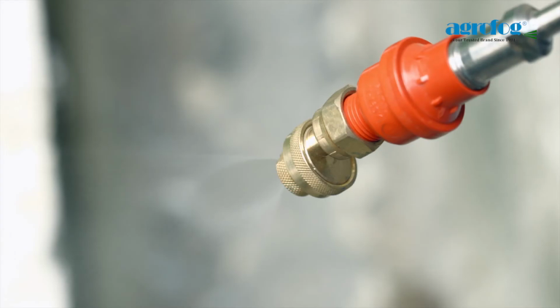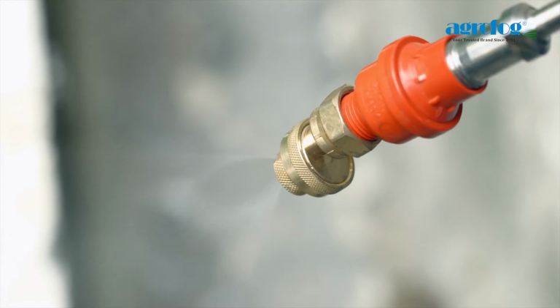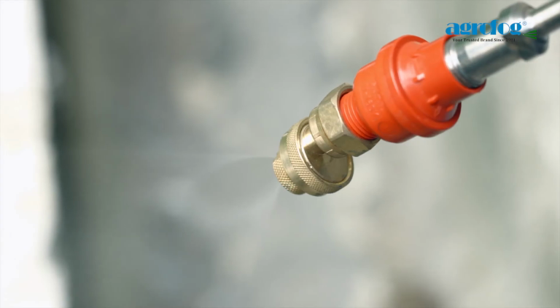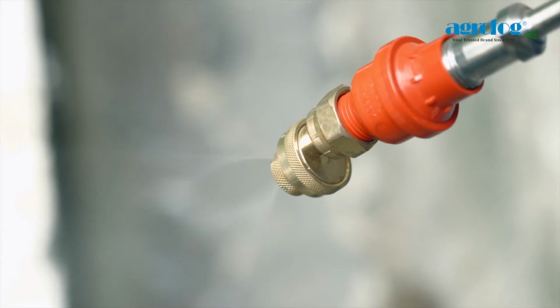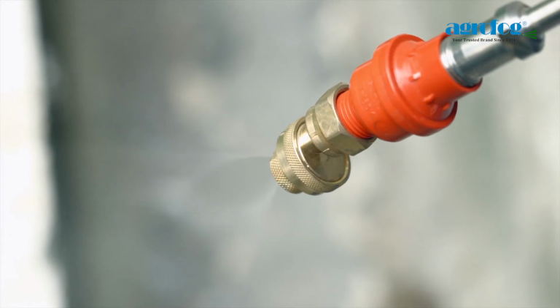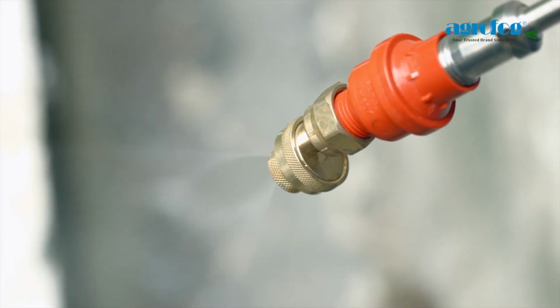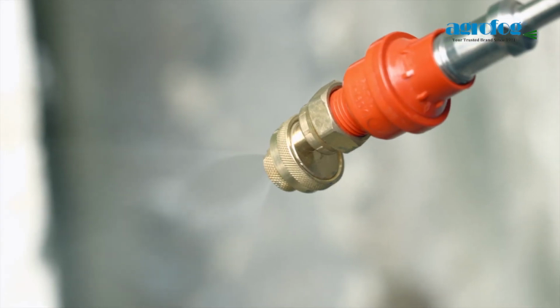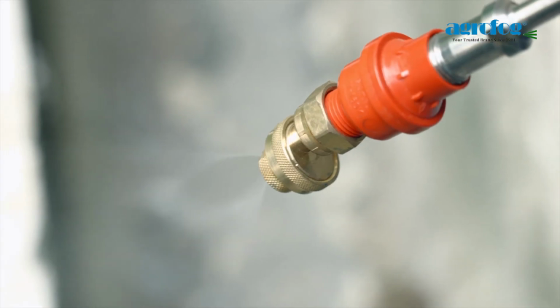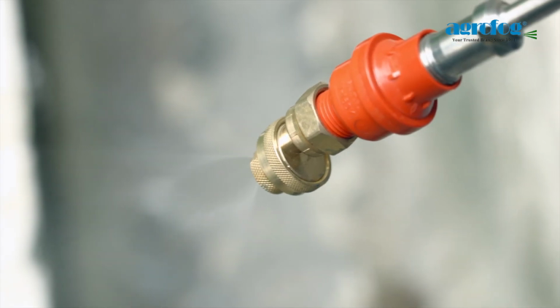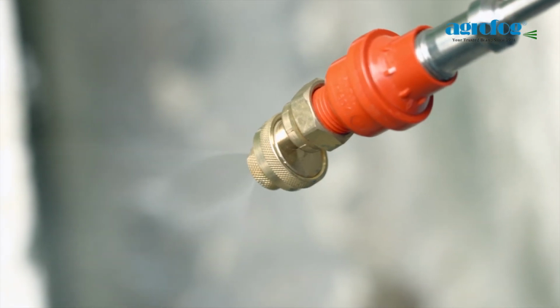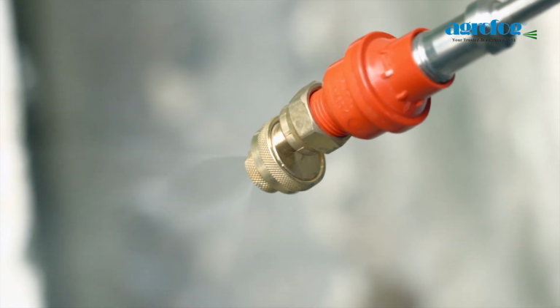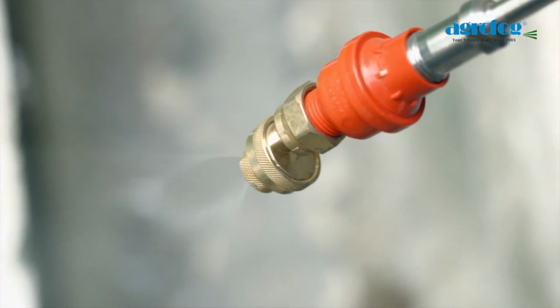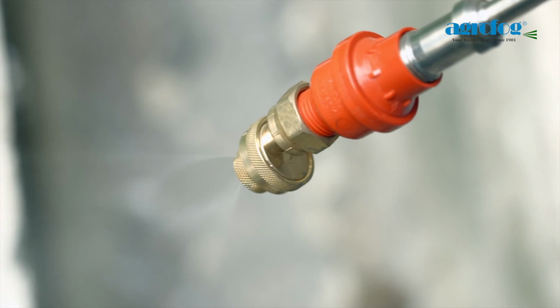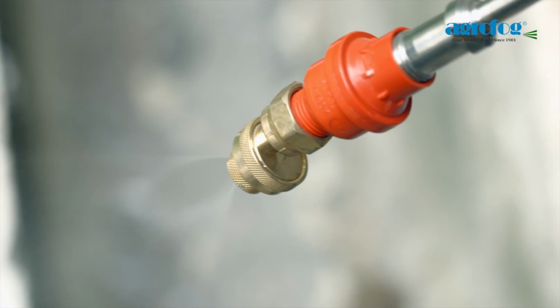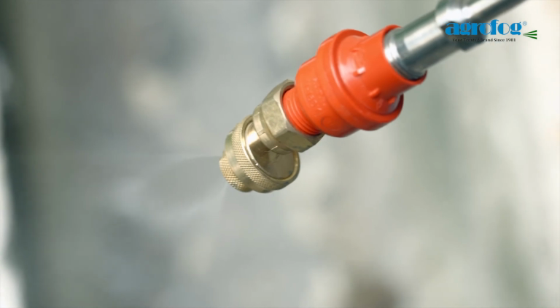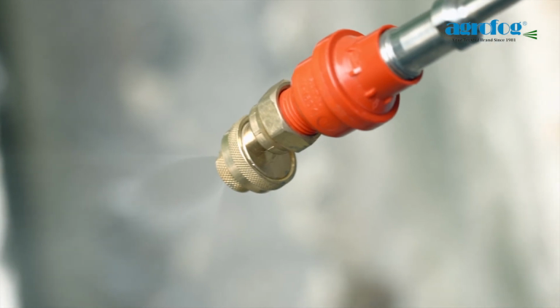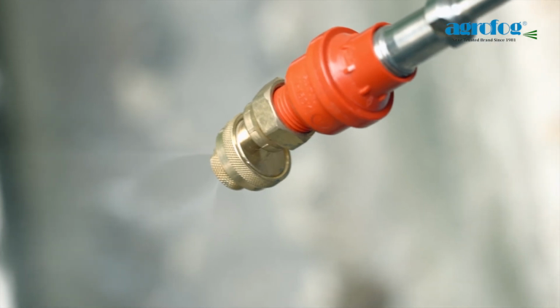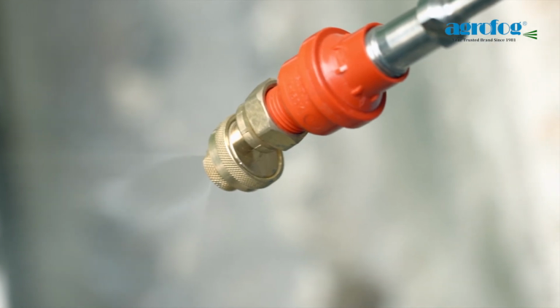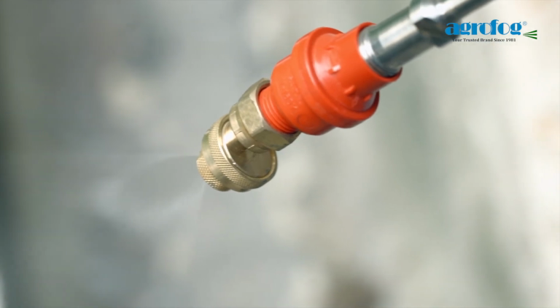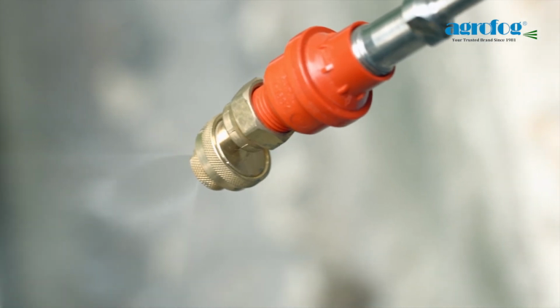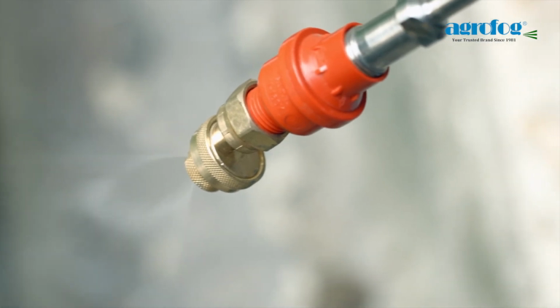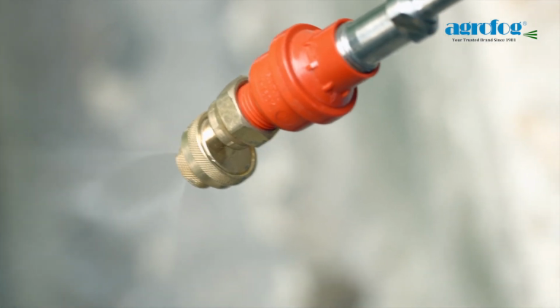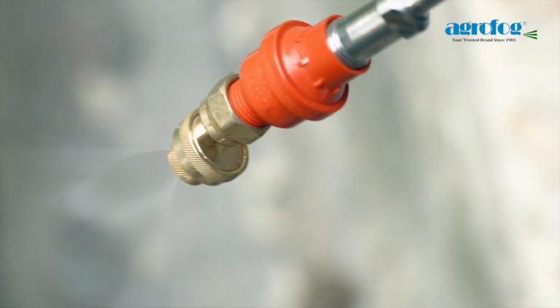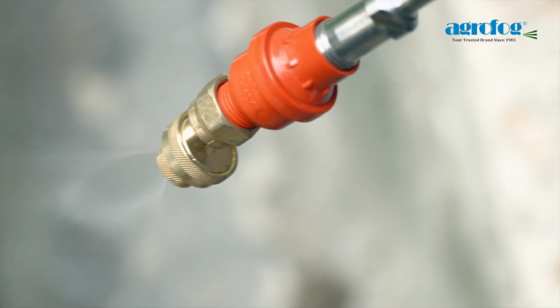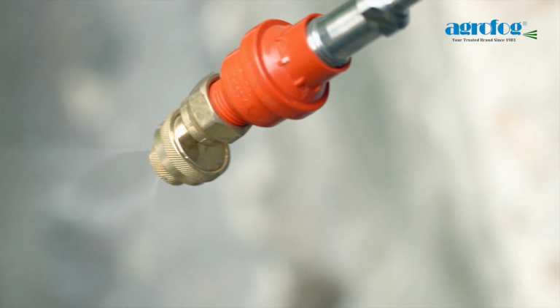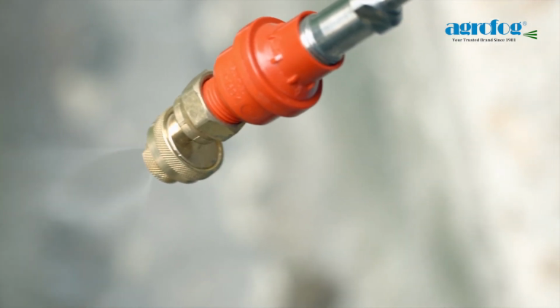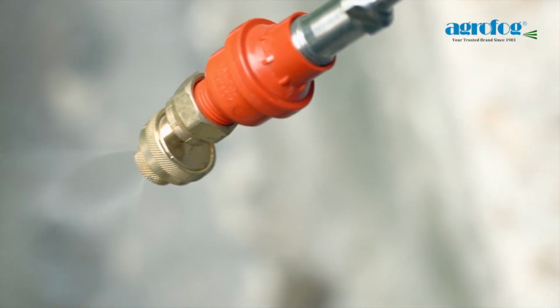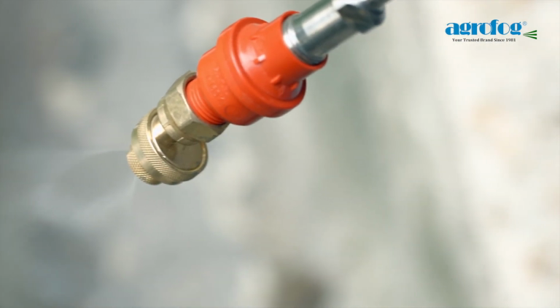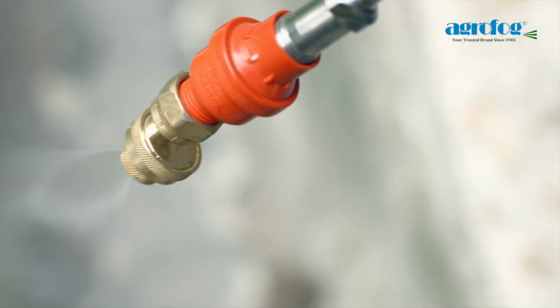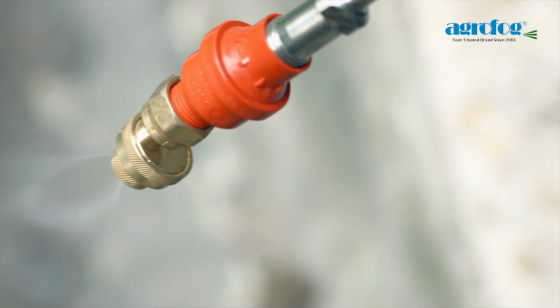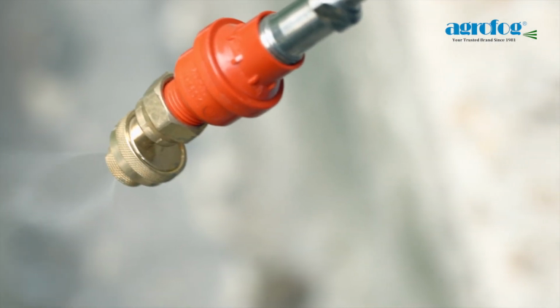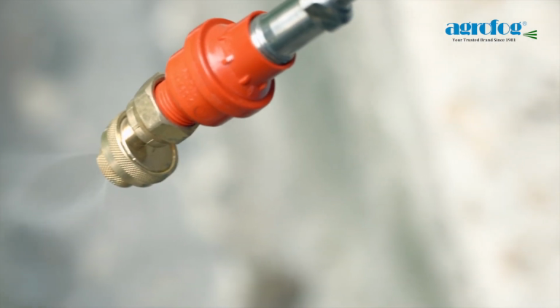In short, the CF valve enables the operator to save time, cost, and increase safety.